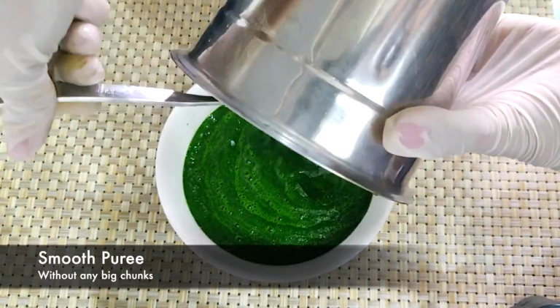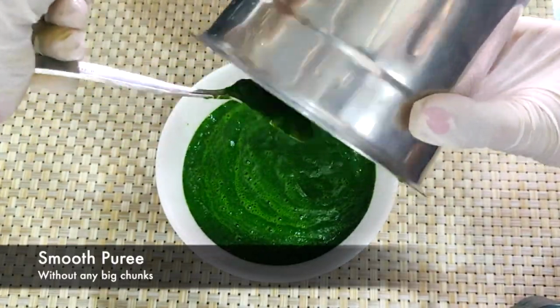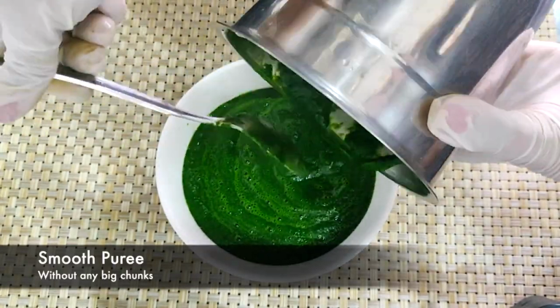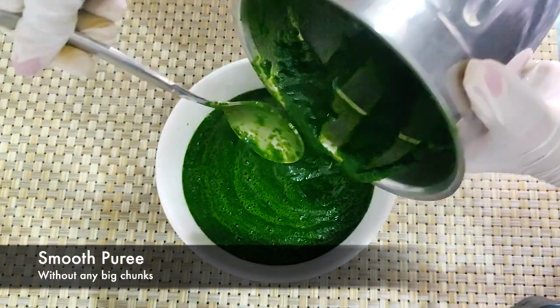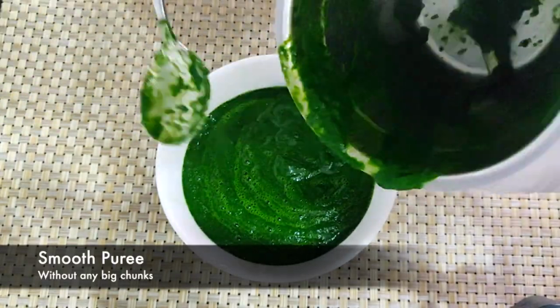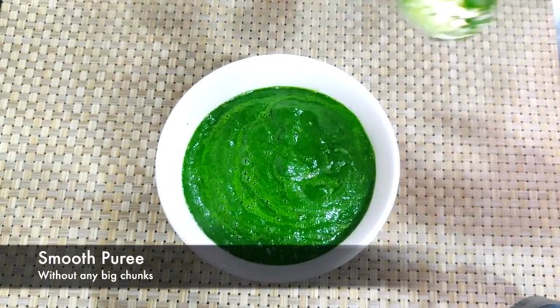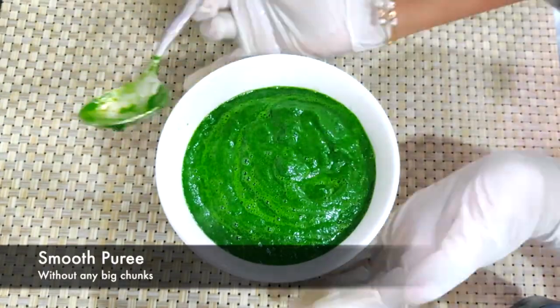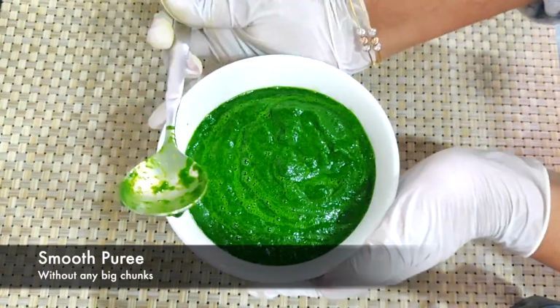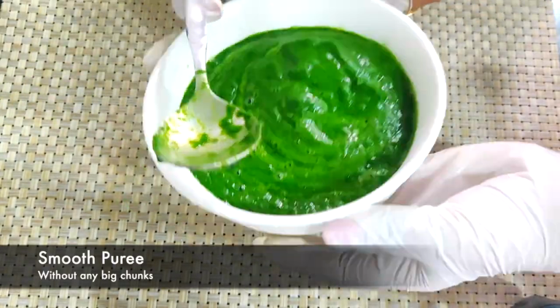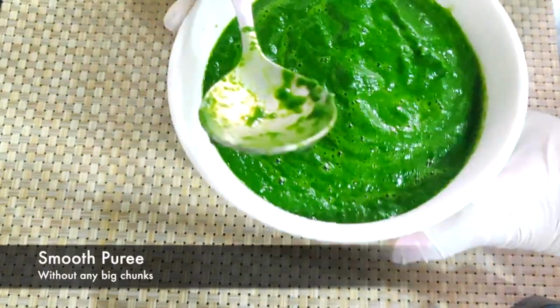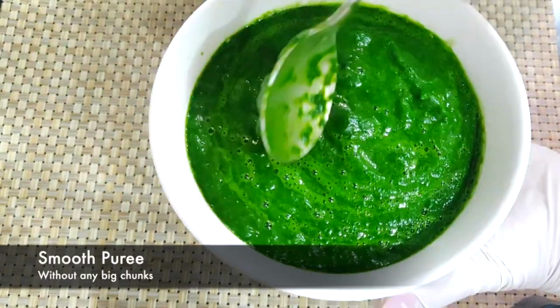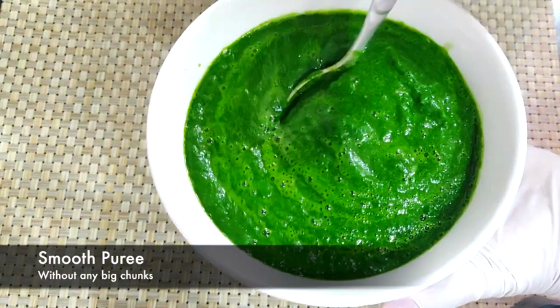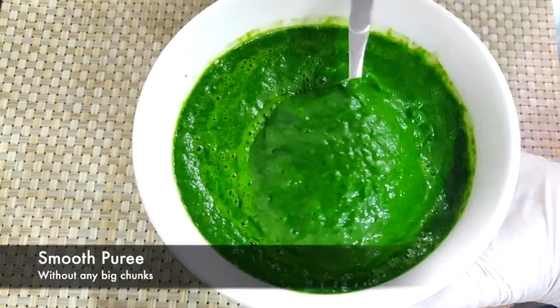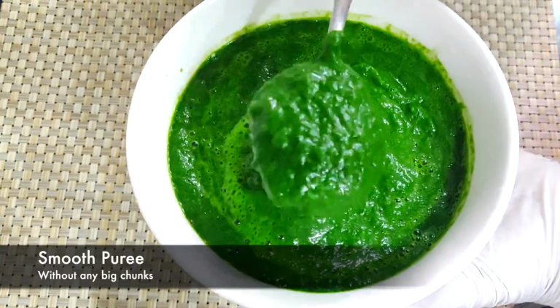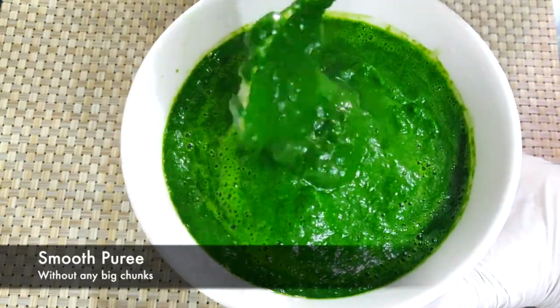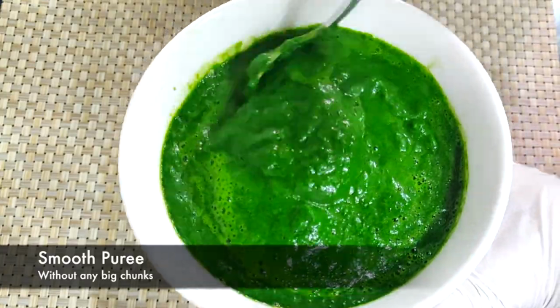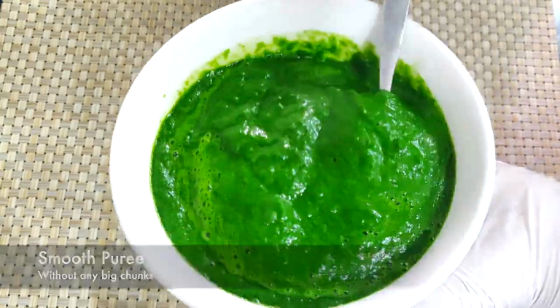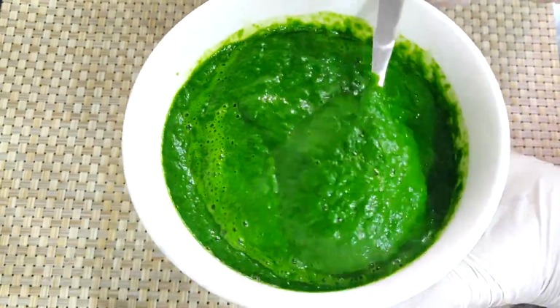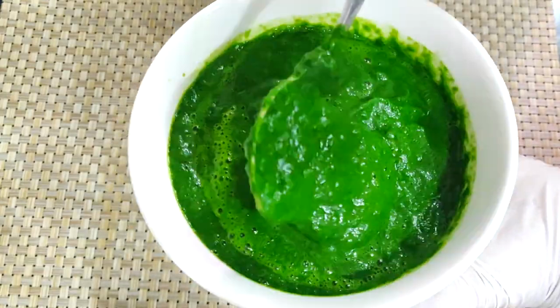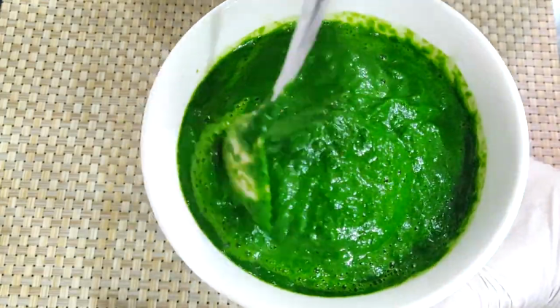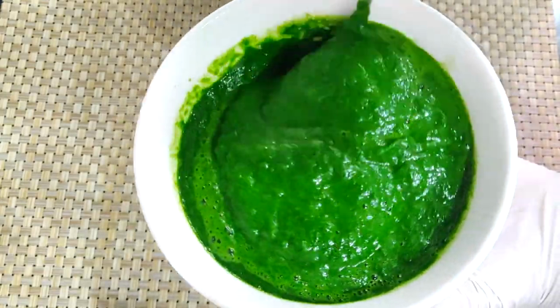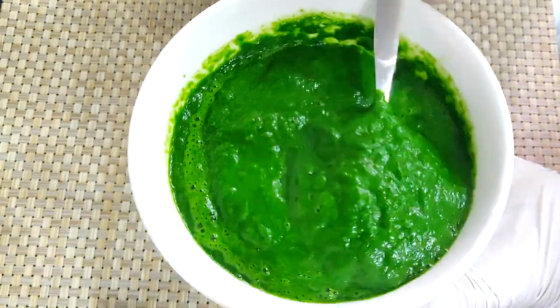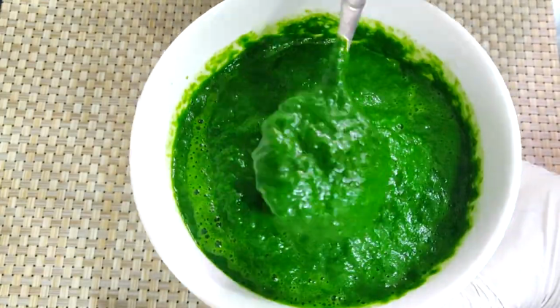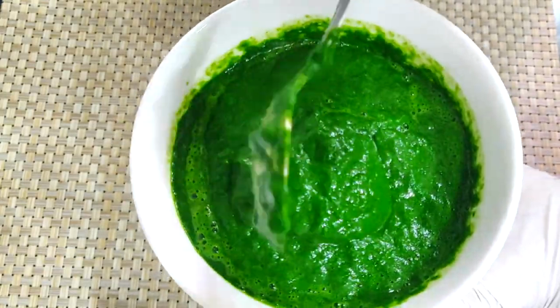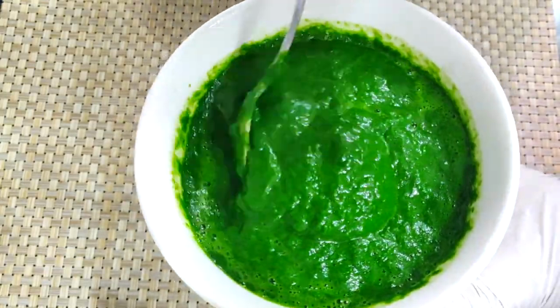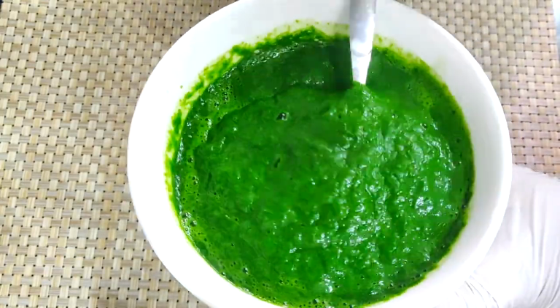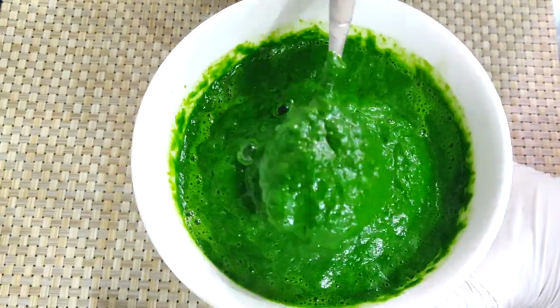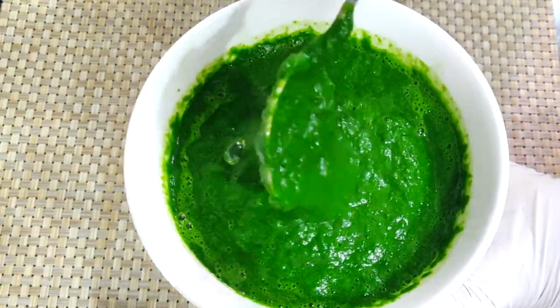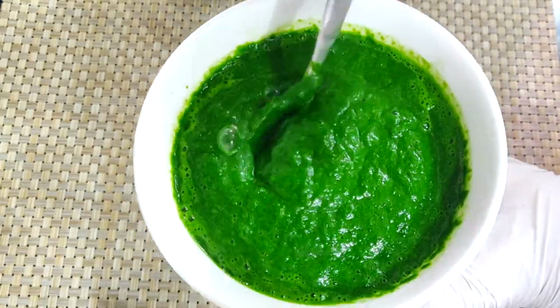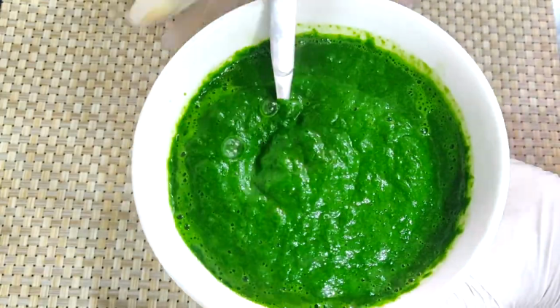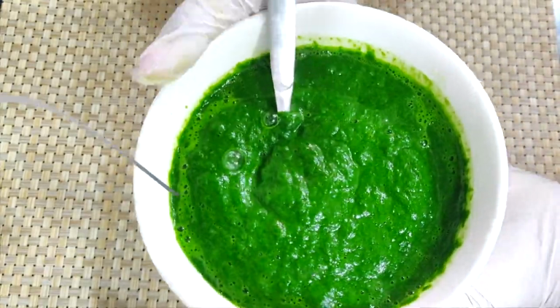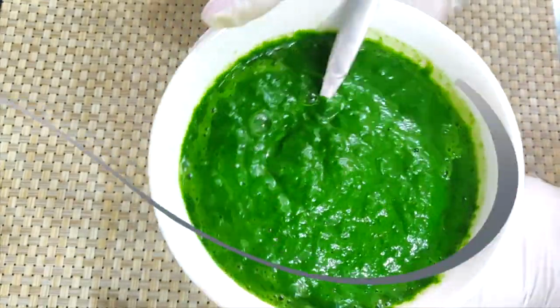As you can see, this has turned out to be a nice and silky paste. We'll keep it aside for further use.